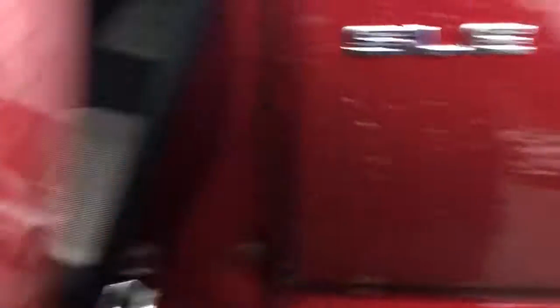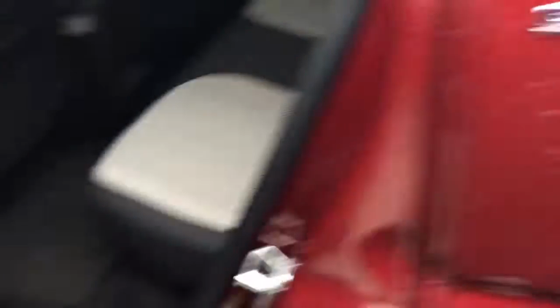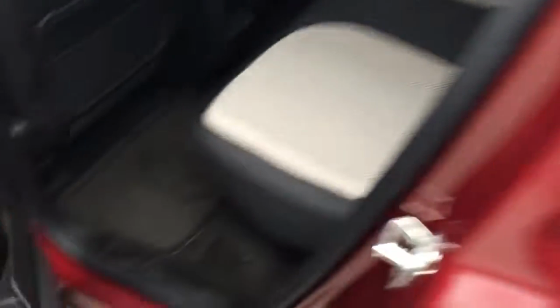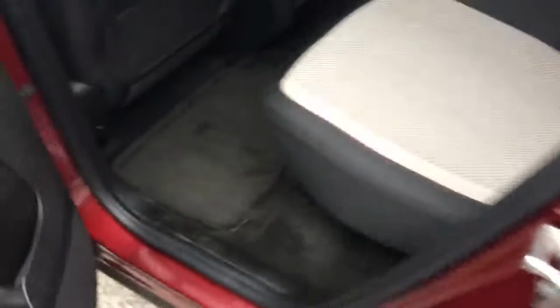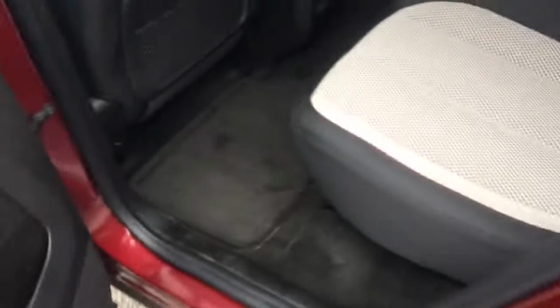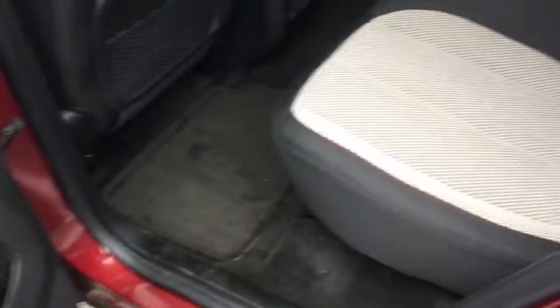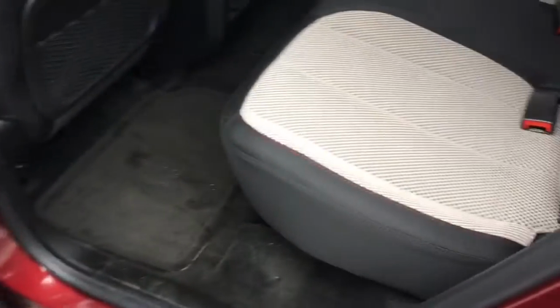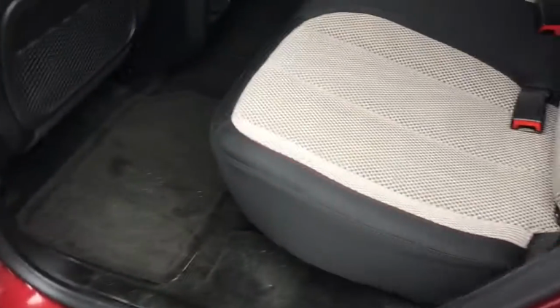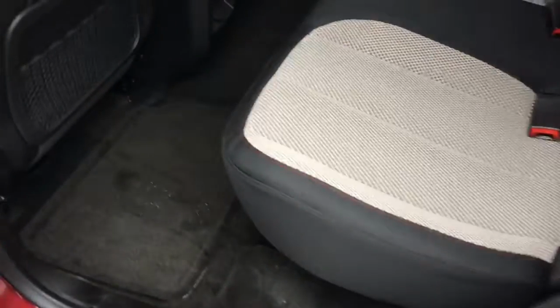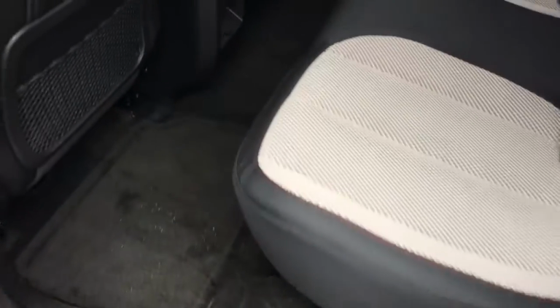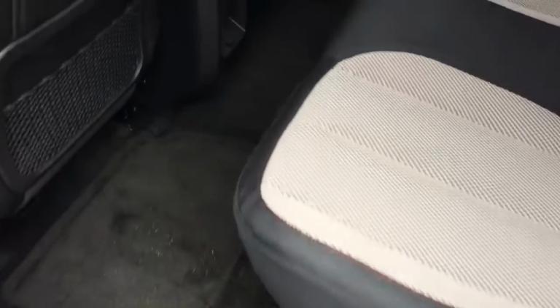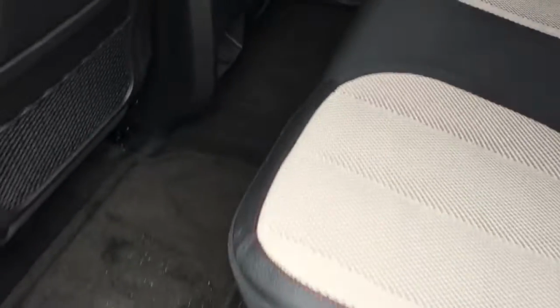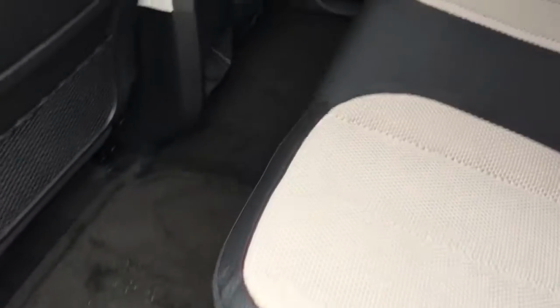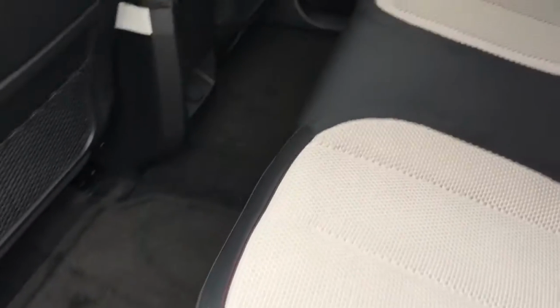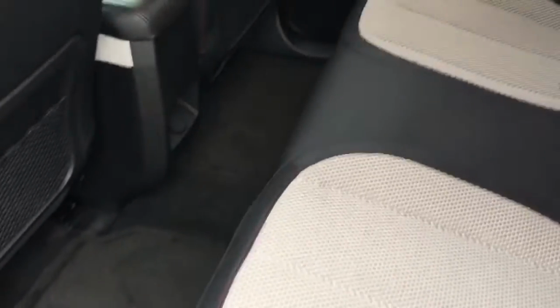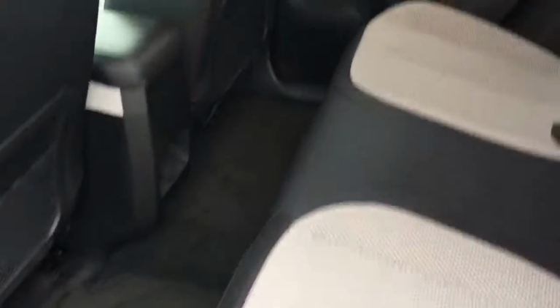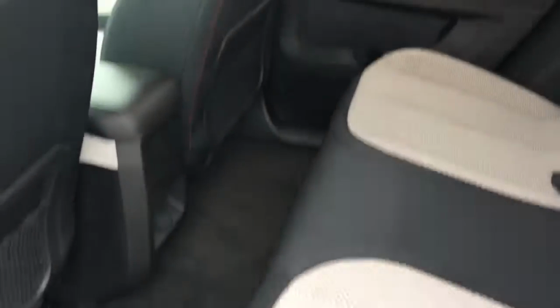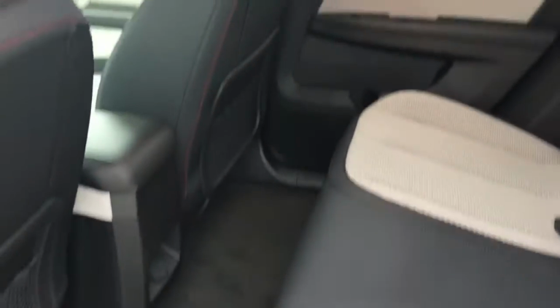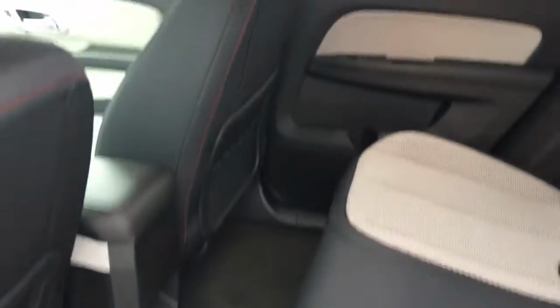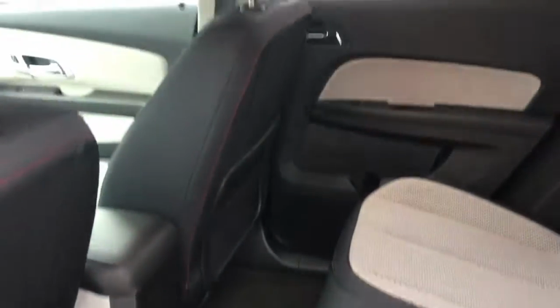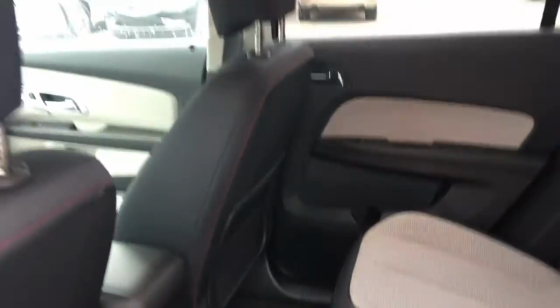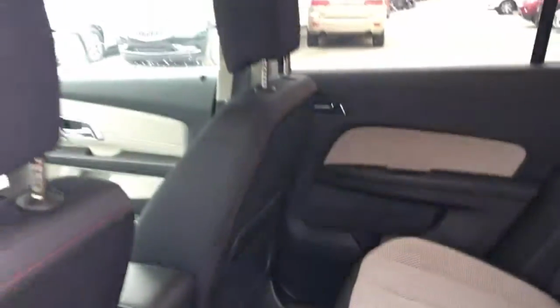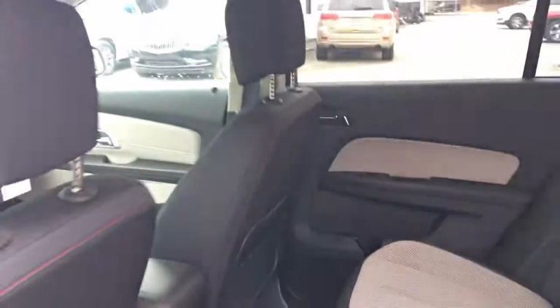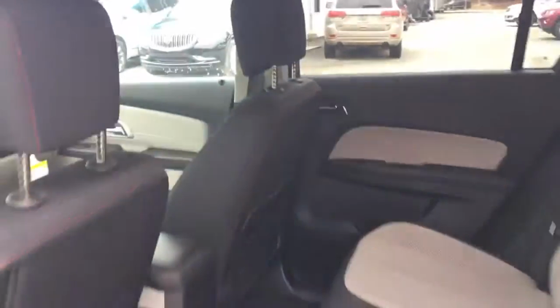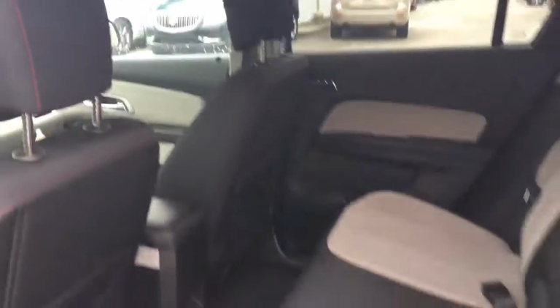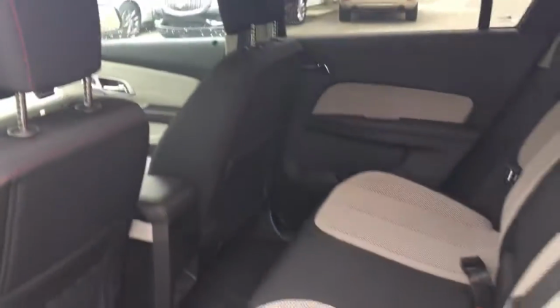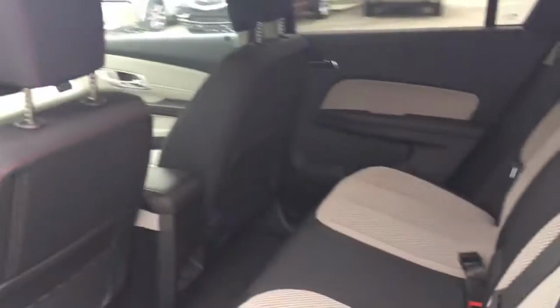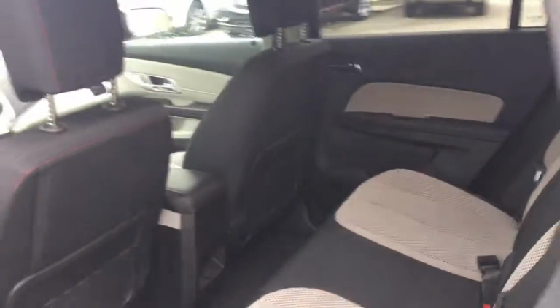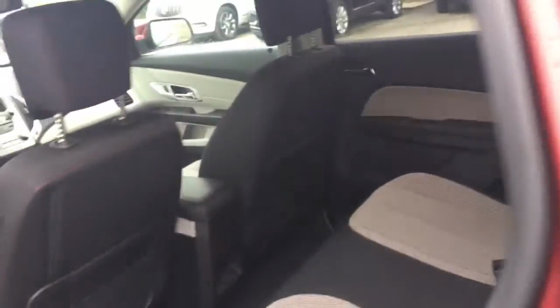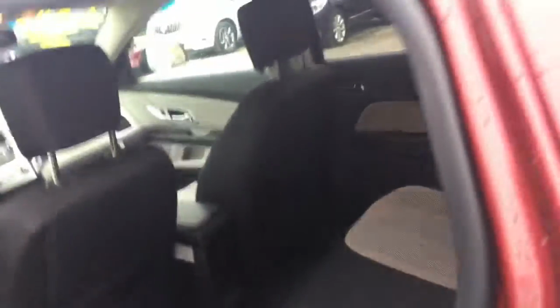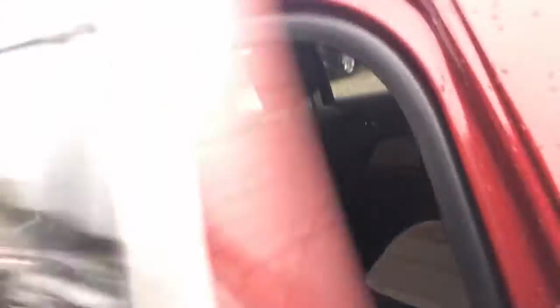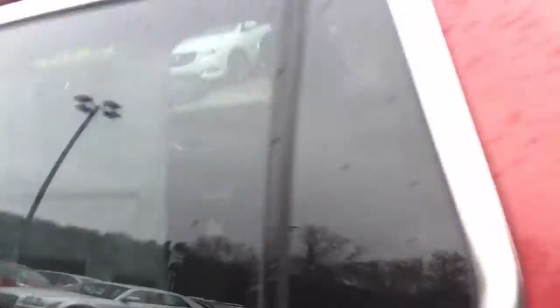Got the dual colored interior, the black with the white. Very nice. Got the red stitching as well.